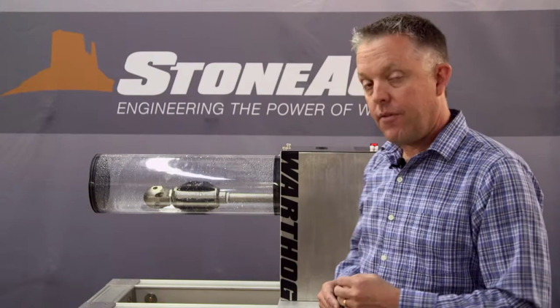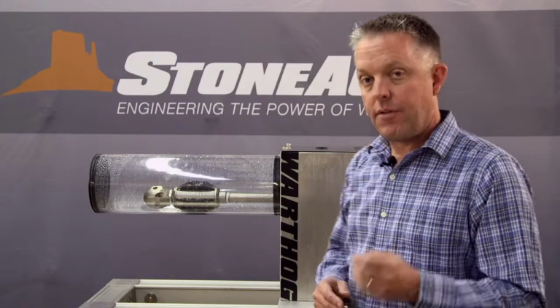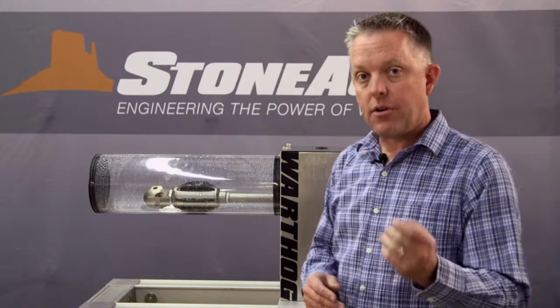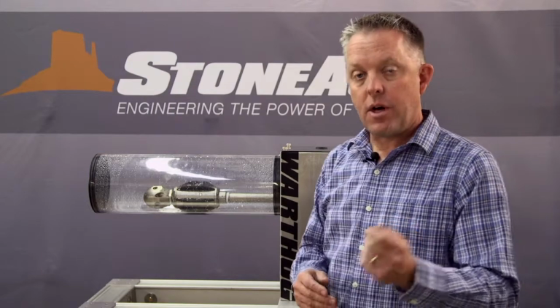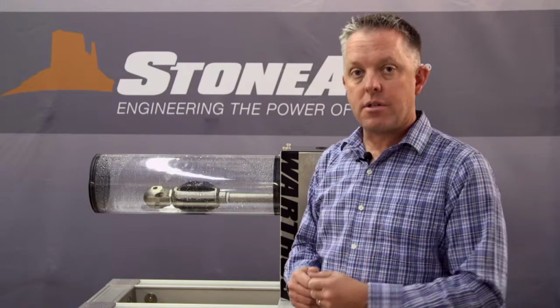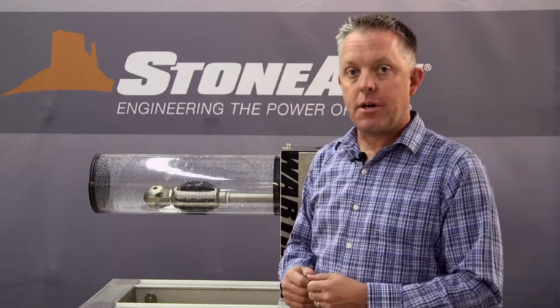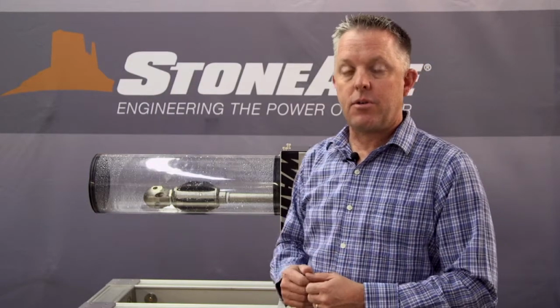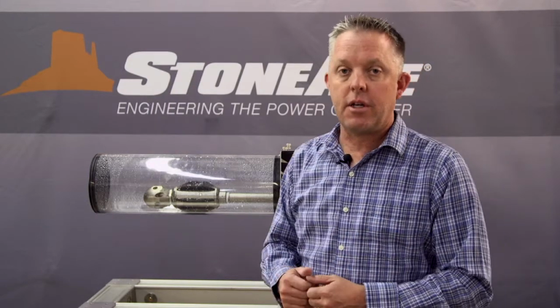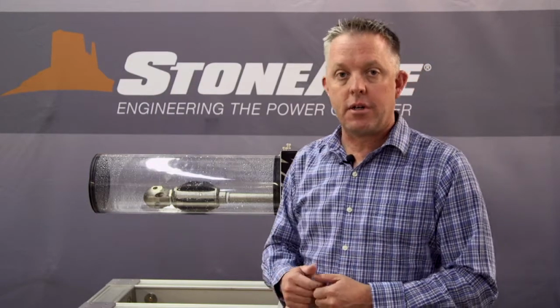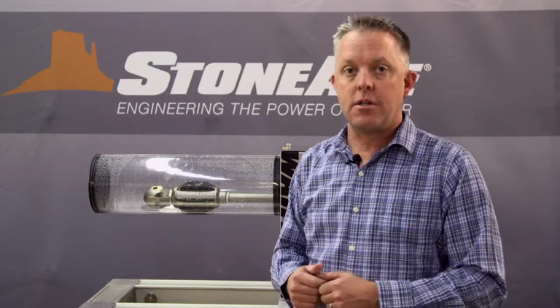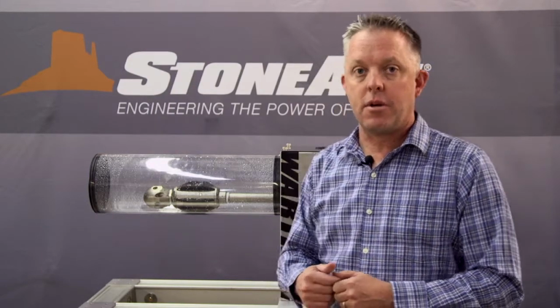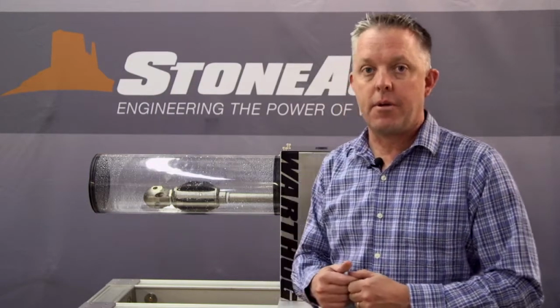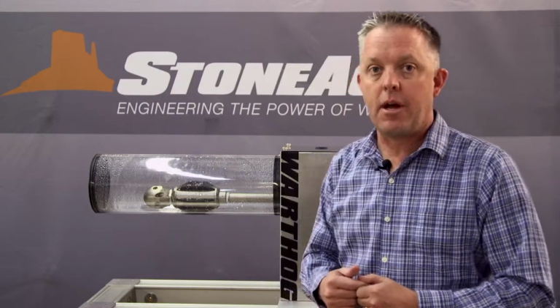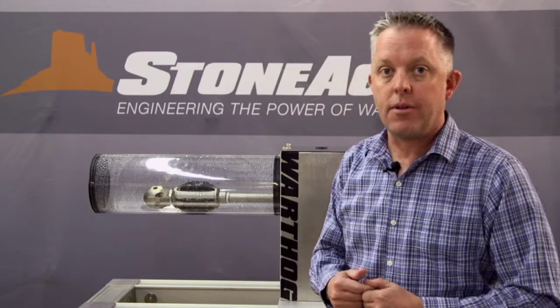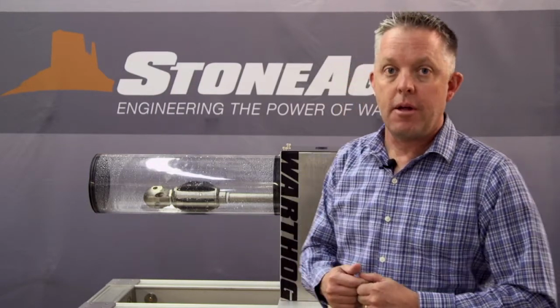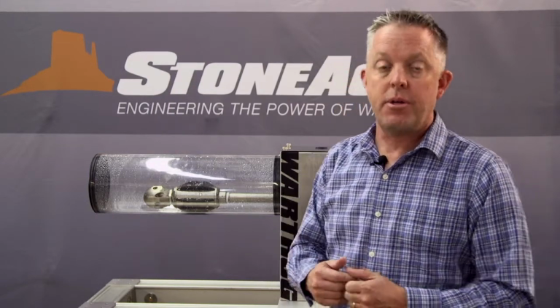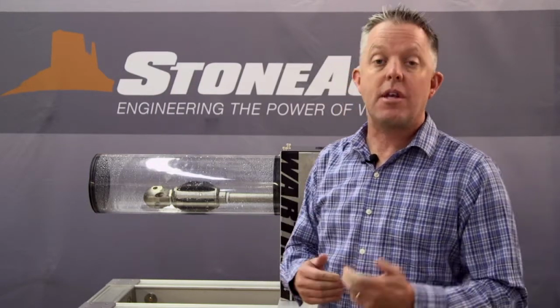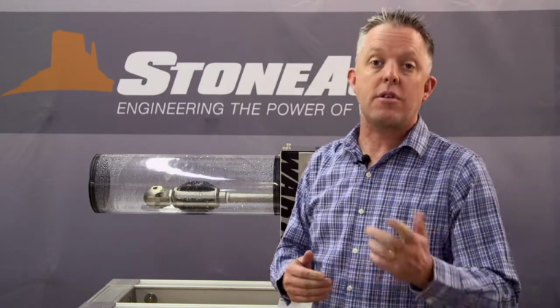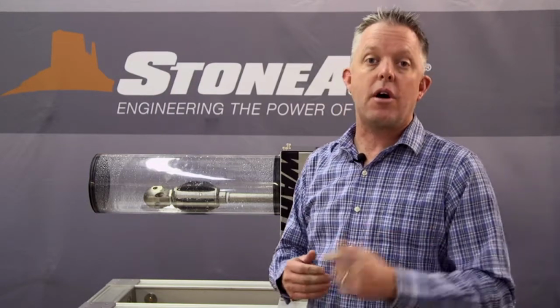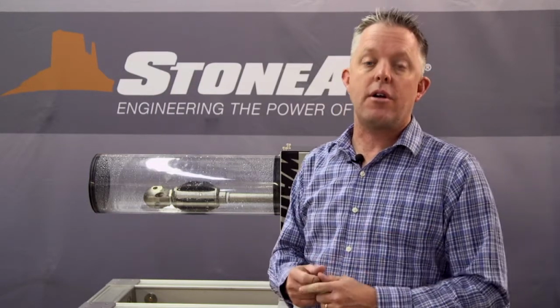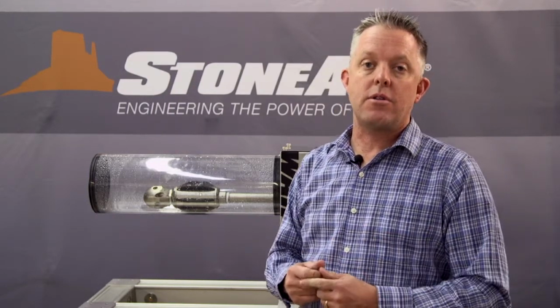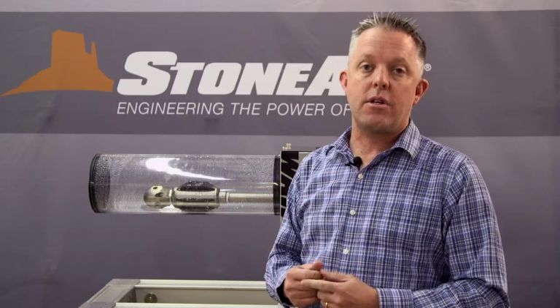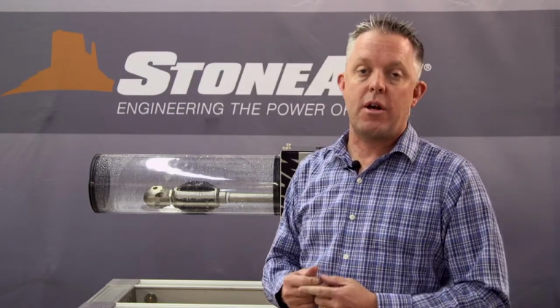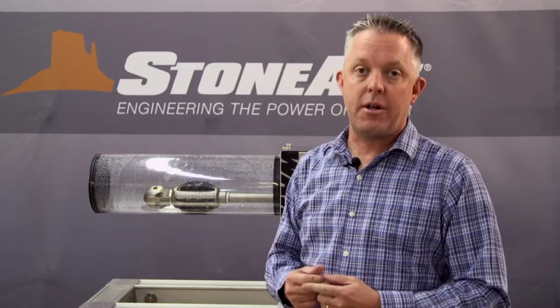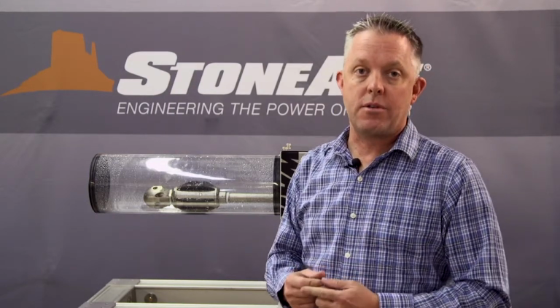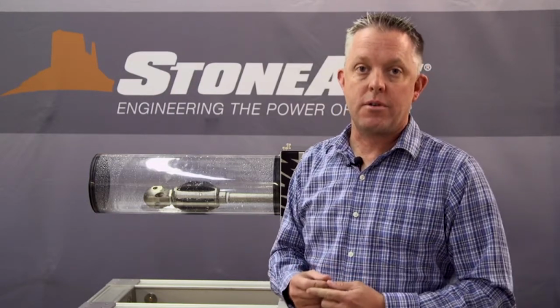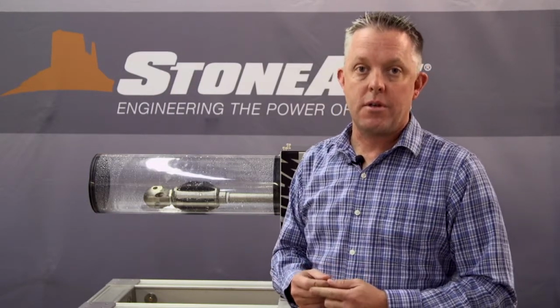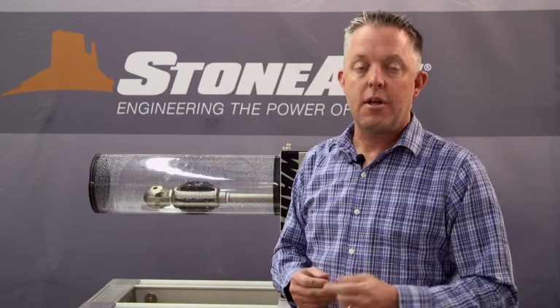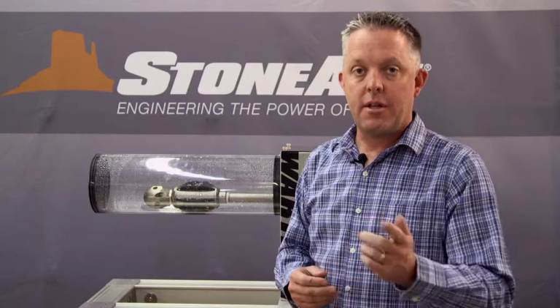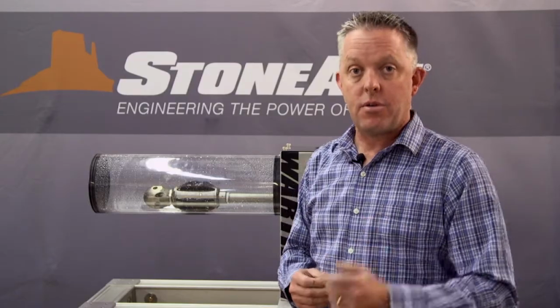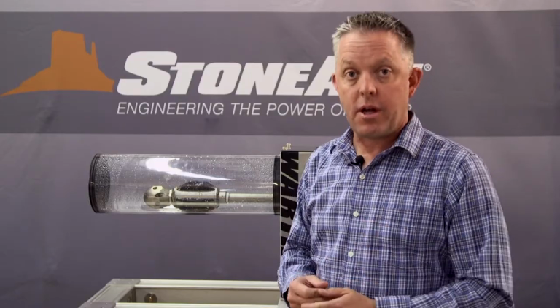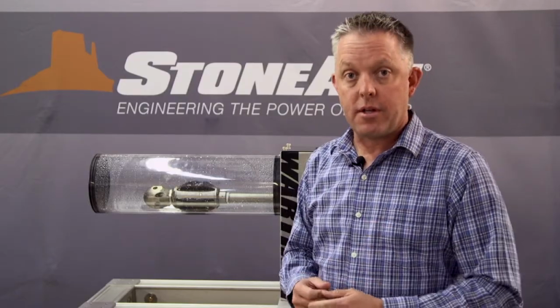If you have any other questions about the cool technologies we're coming out with, please give us a call here at StoneAge Water Blast Tools. Thanks for watching.